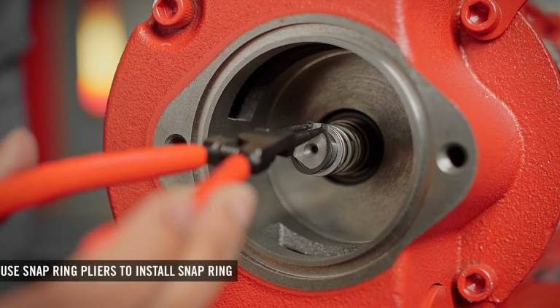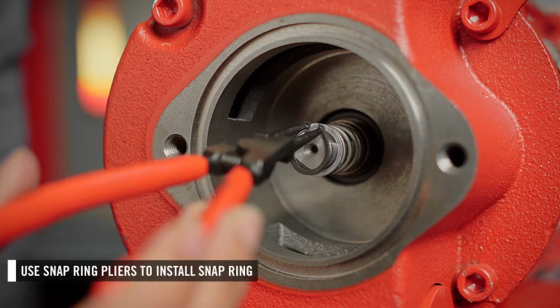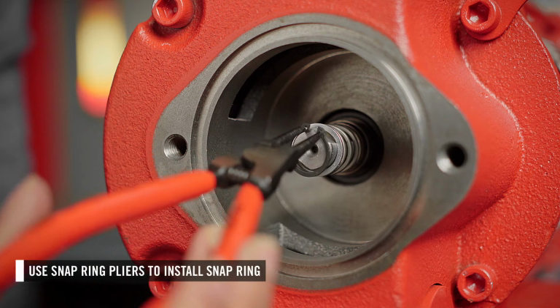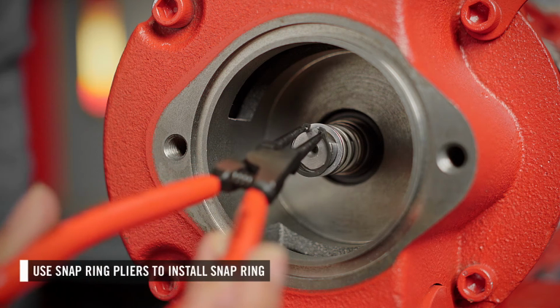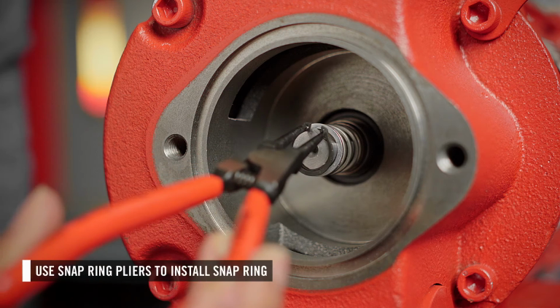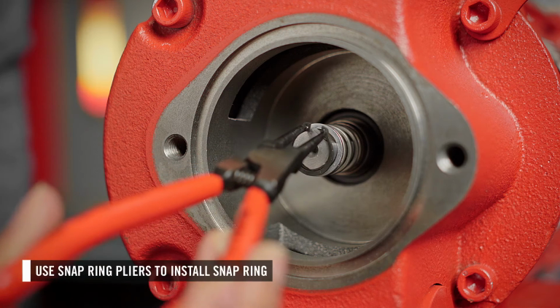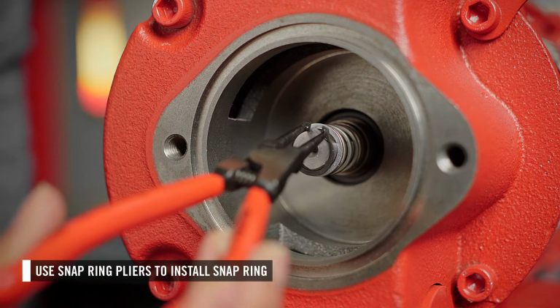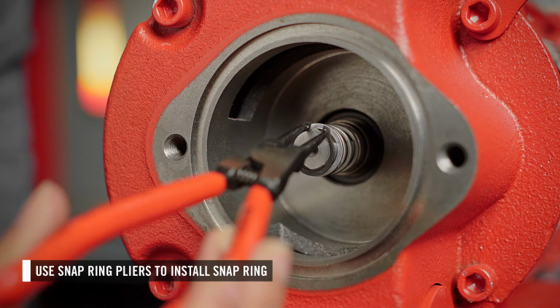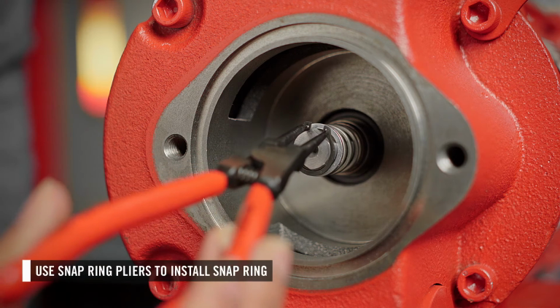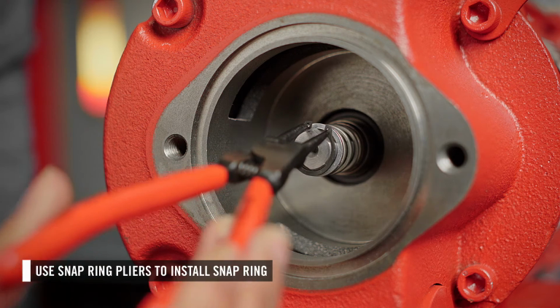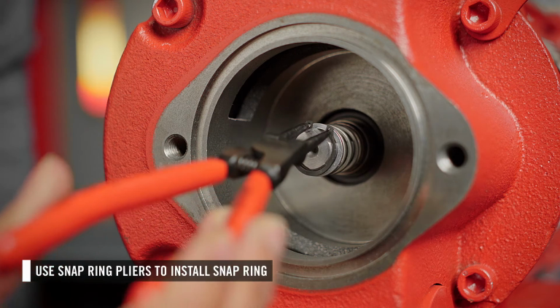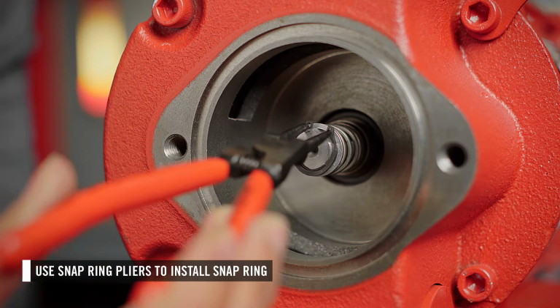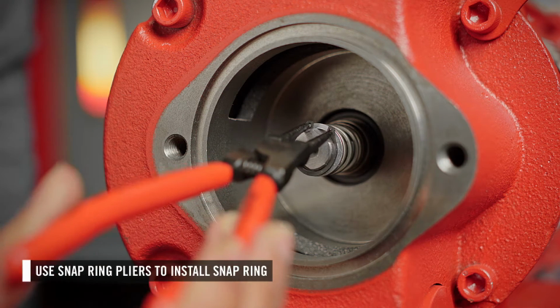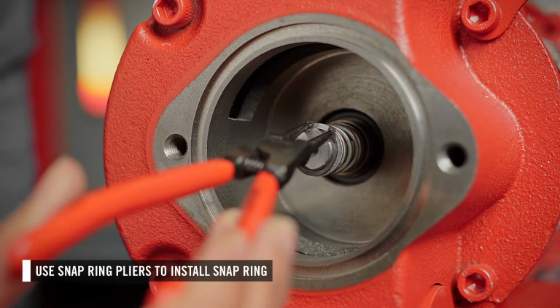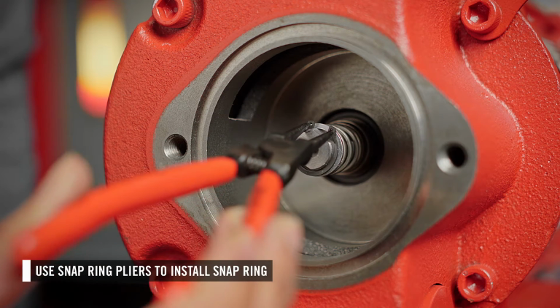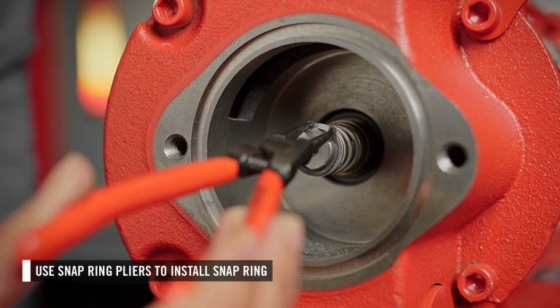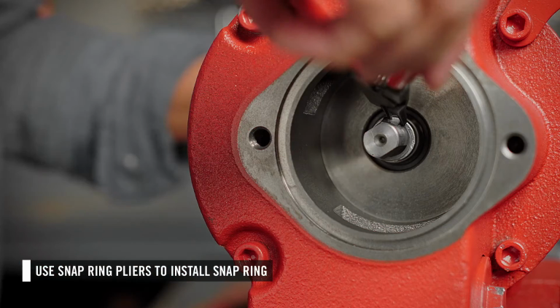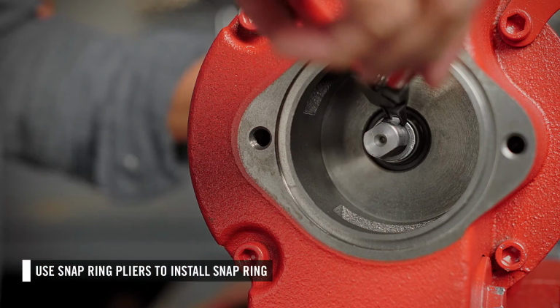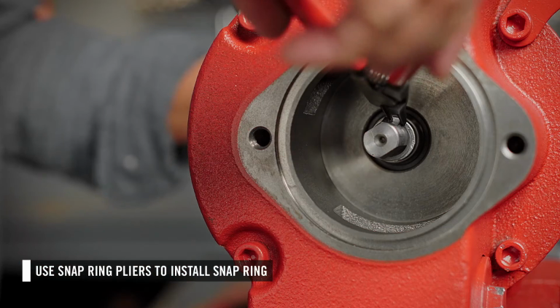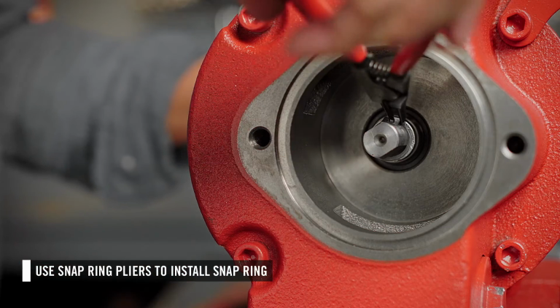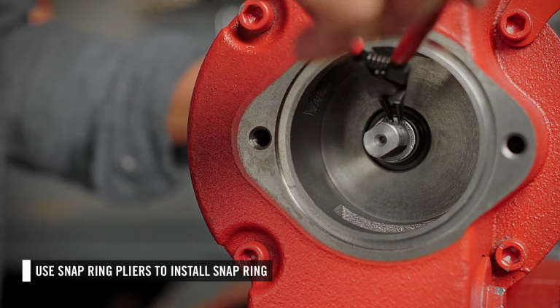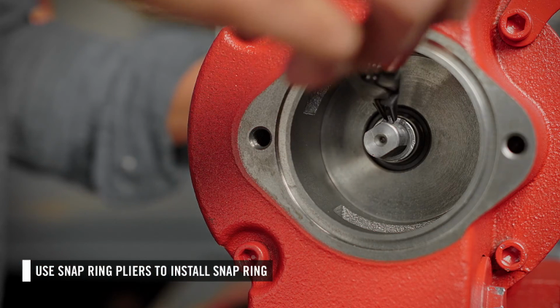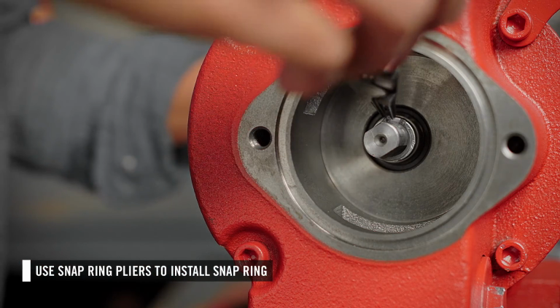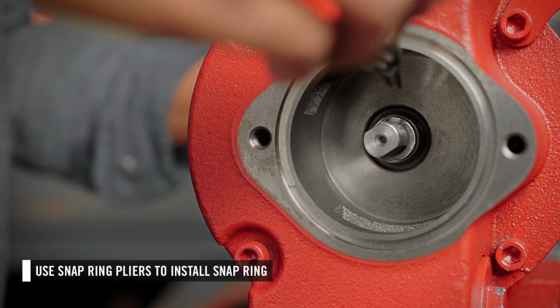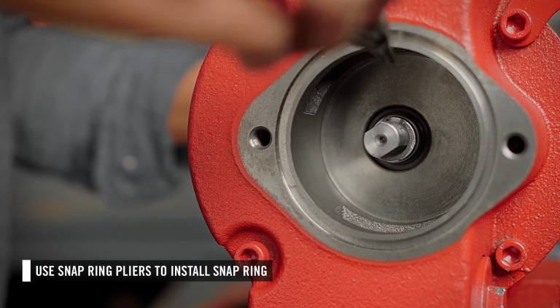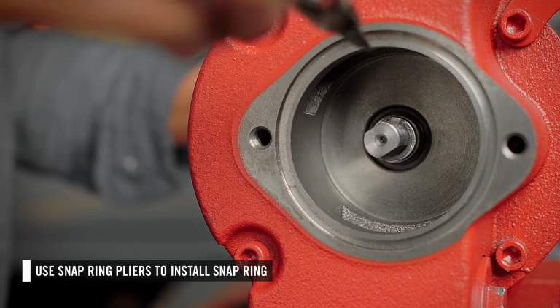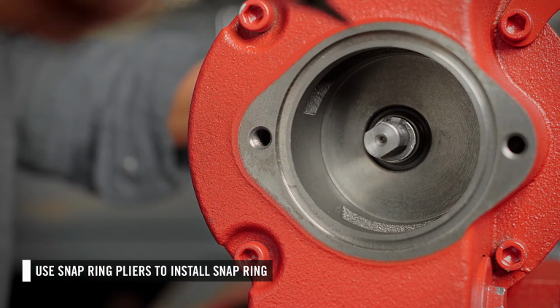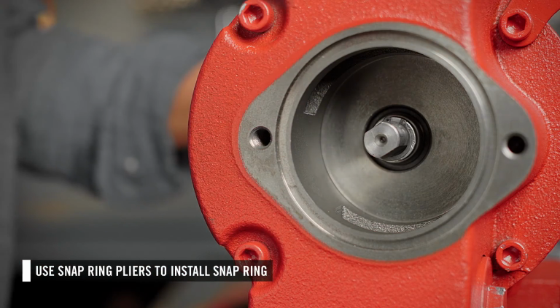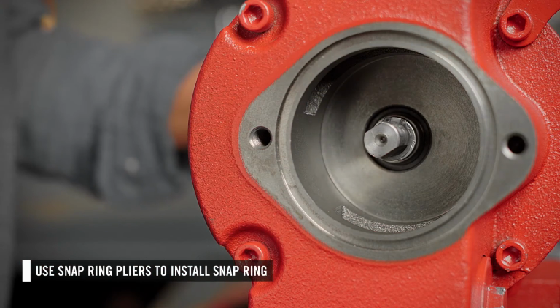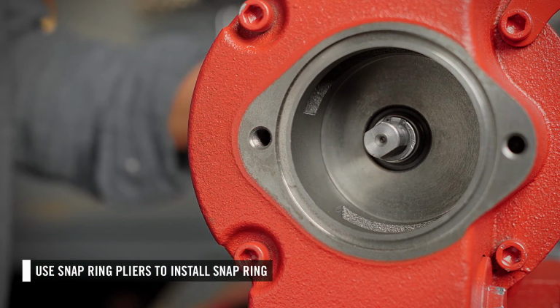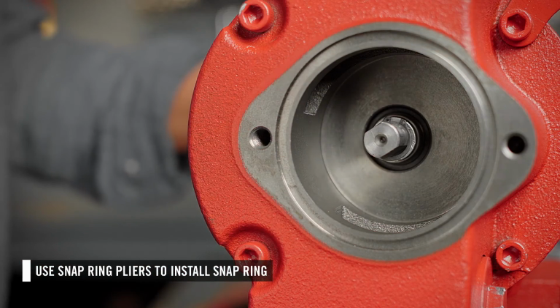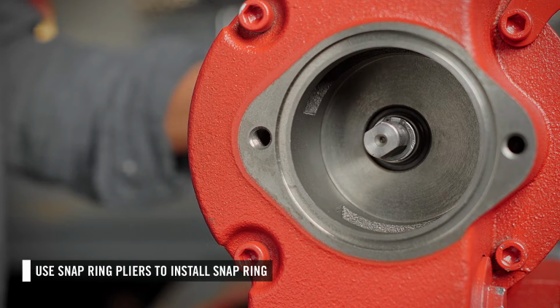Install the snap ring last. Use snap ring pliers to place it on the motor shaft and push it back until it sits in the indentation.